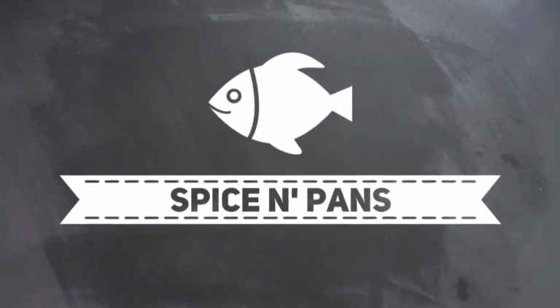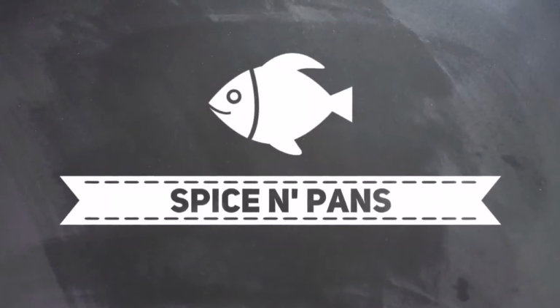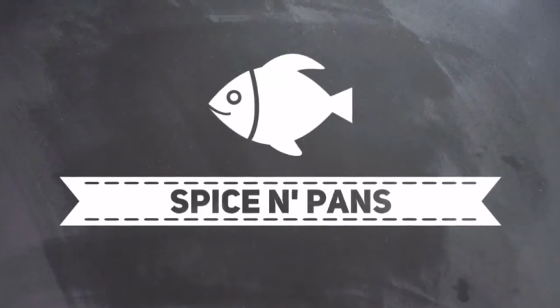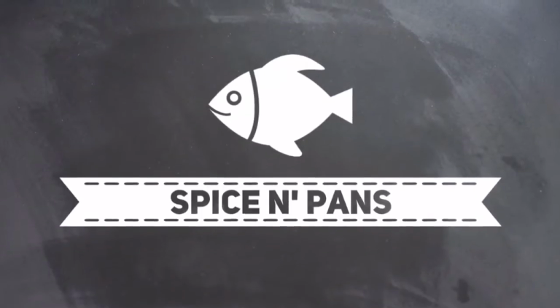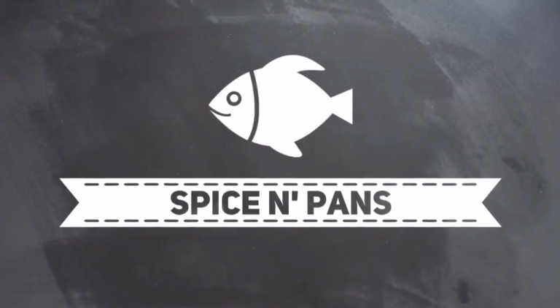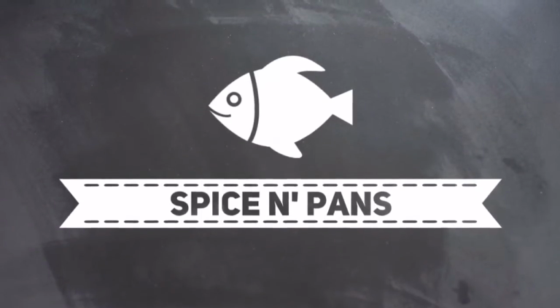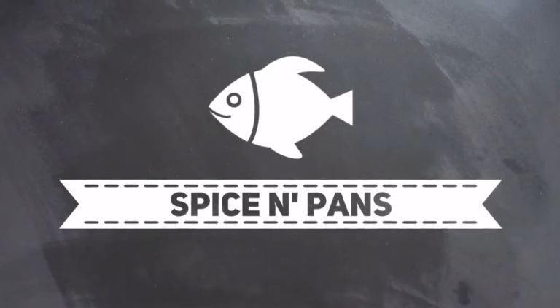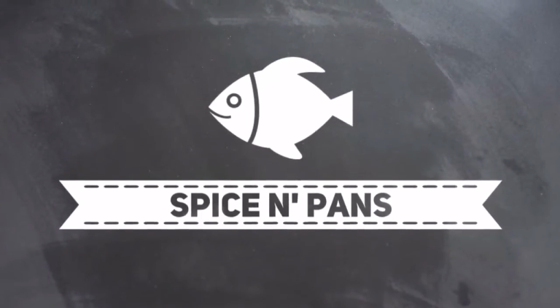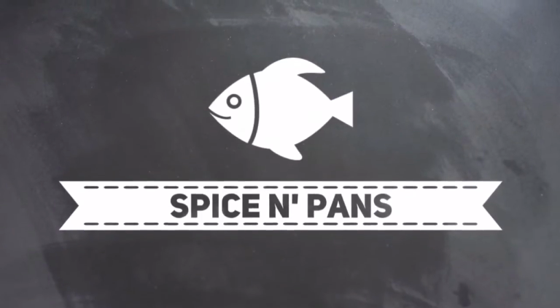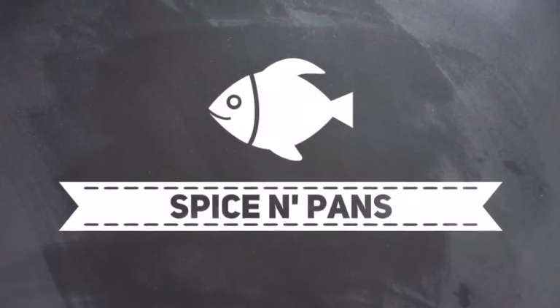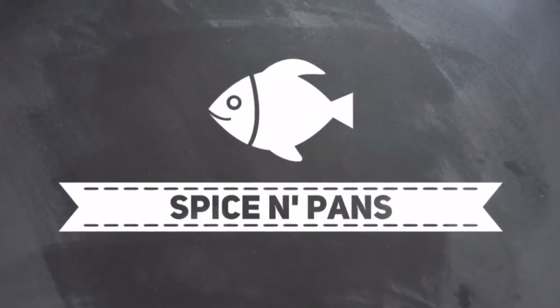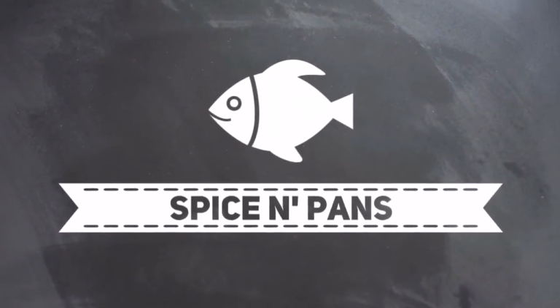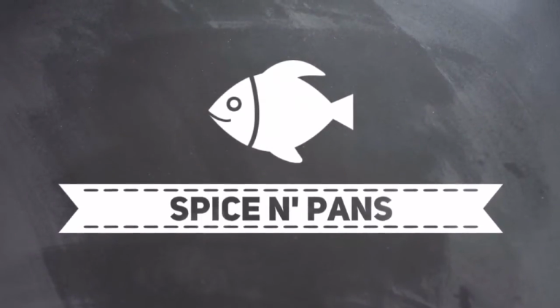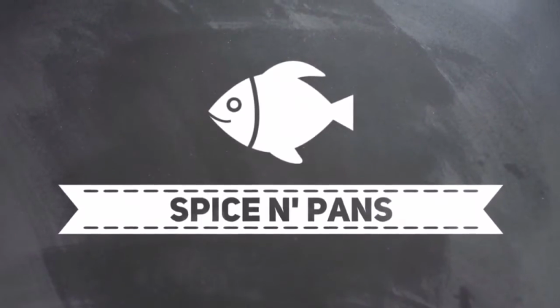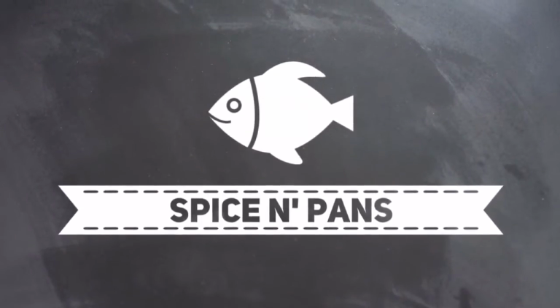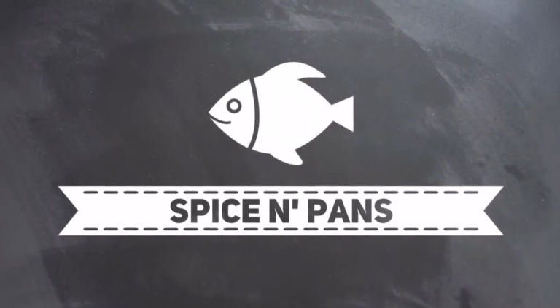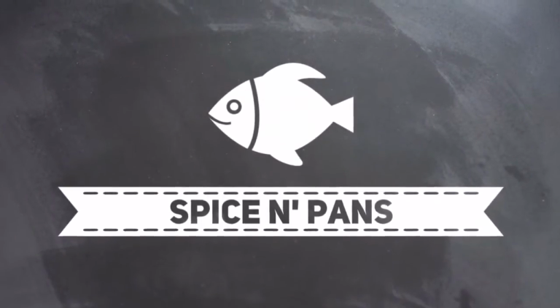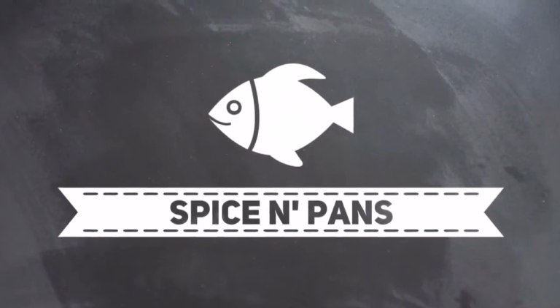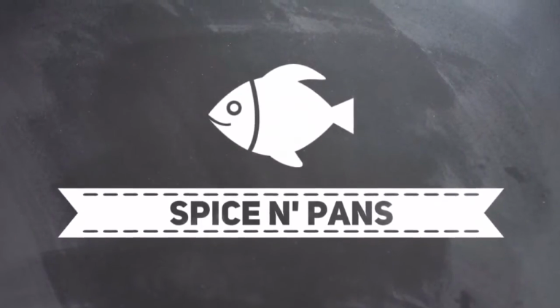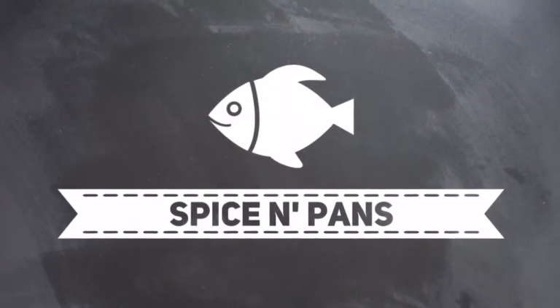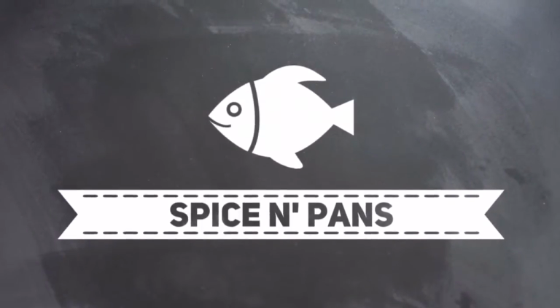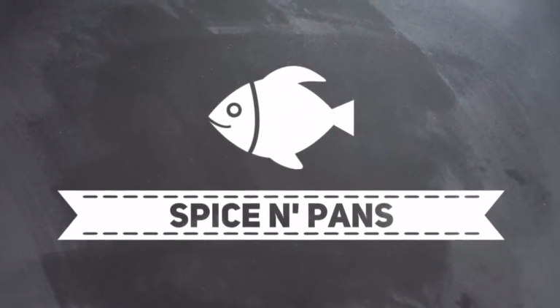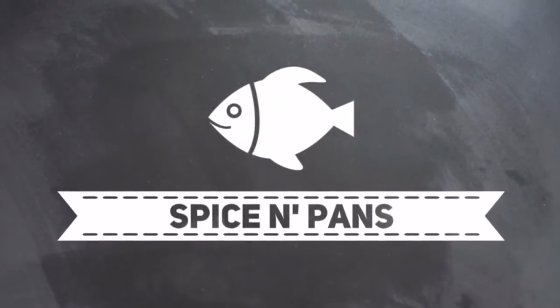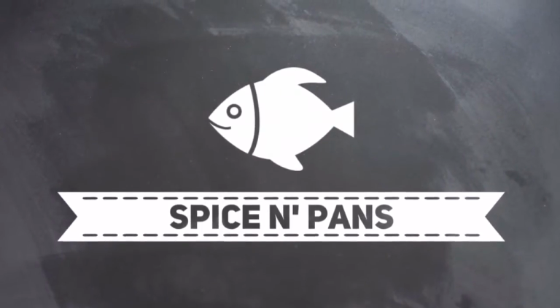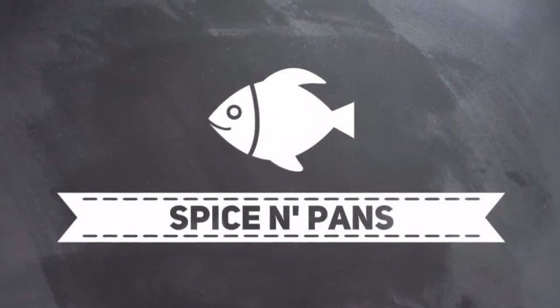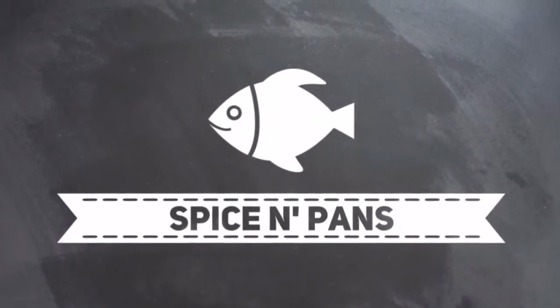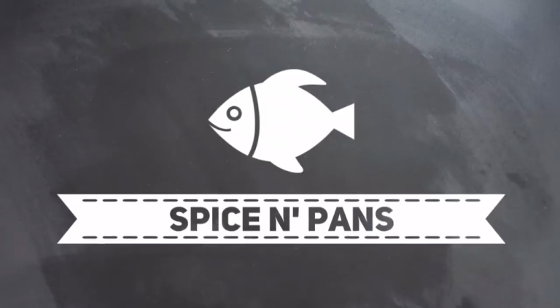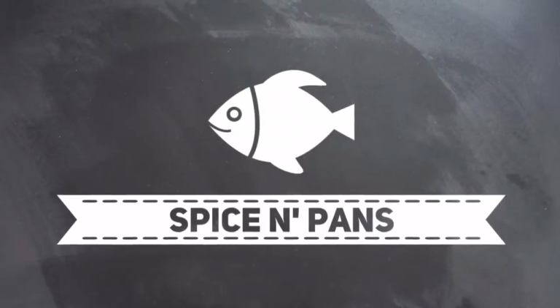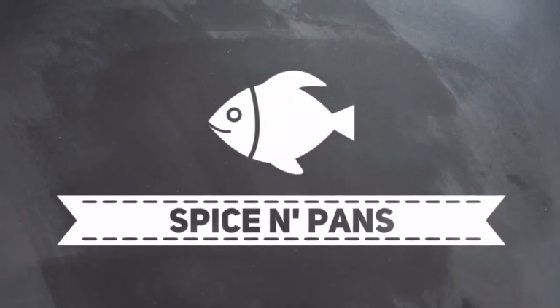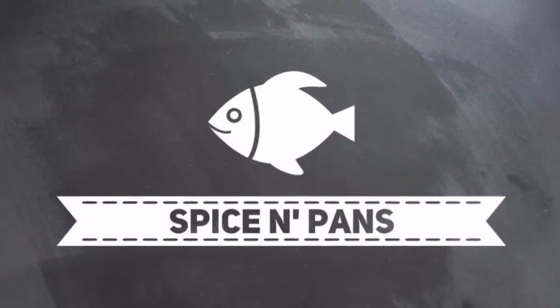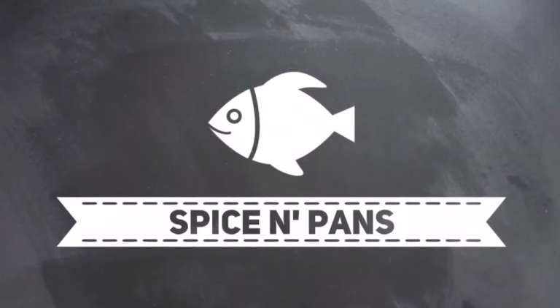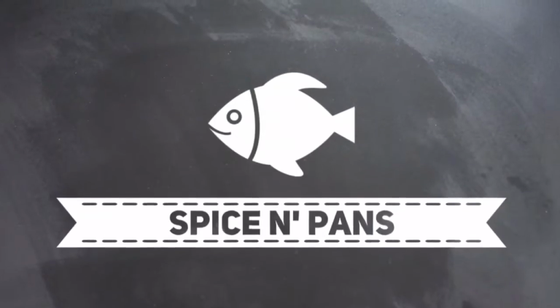Hi everyone, welcome to Spice and Pans. If you like our channel, please hit subscribe, and thank you for watching.